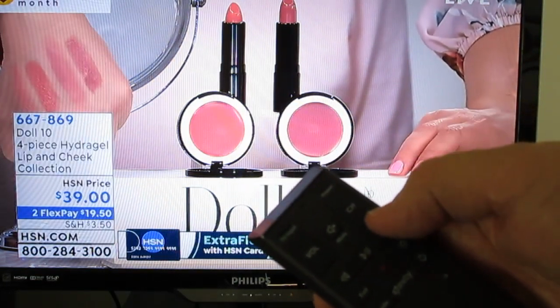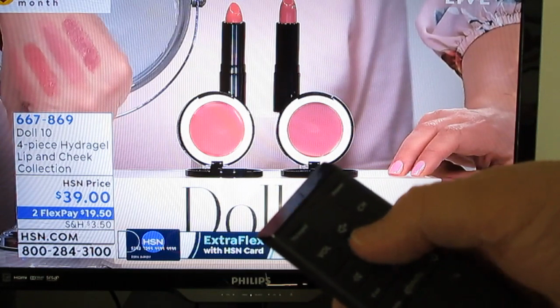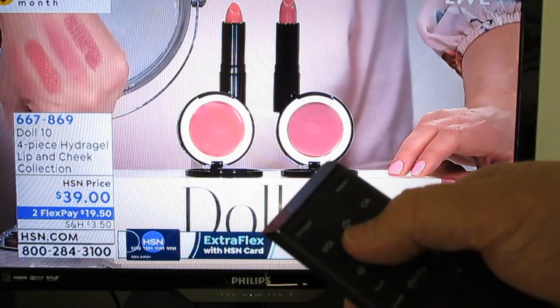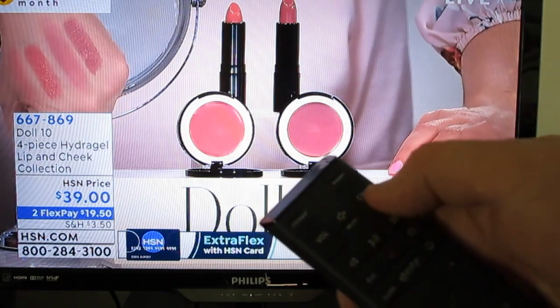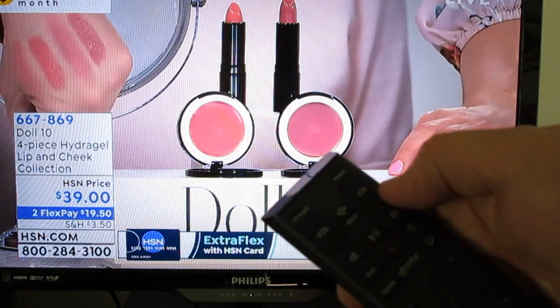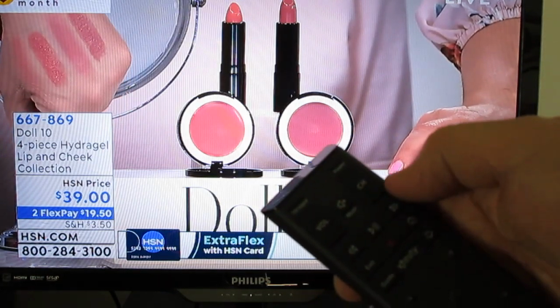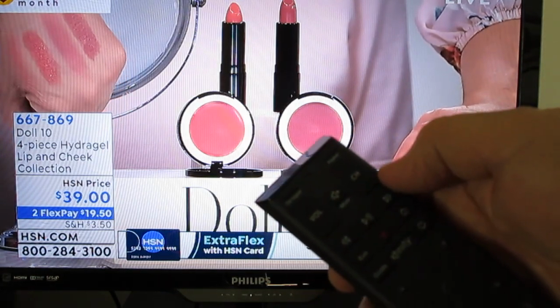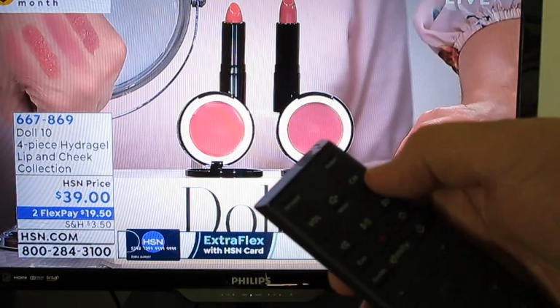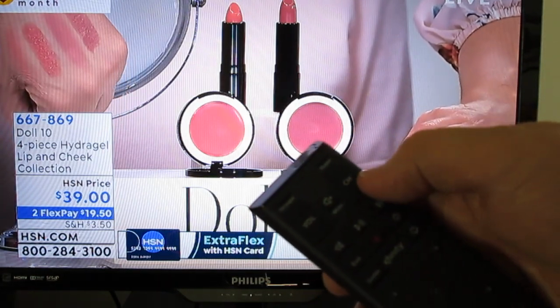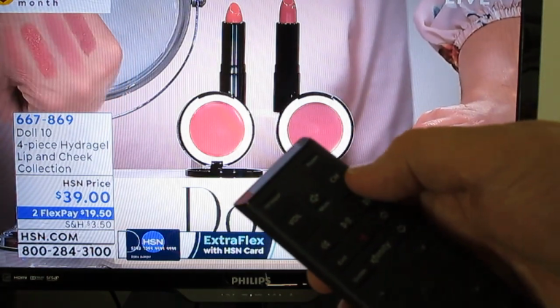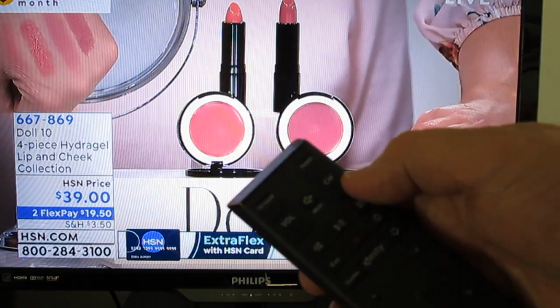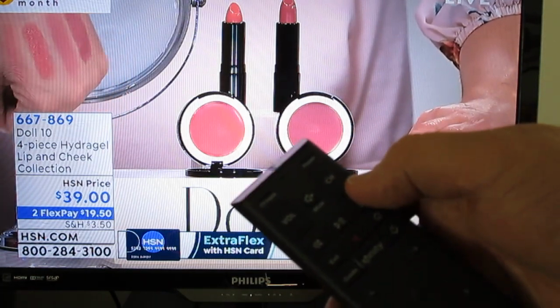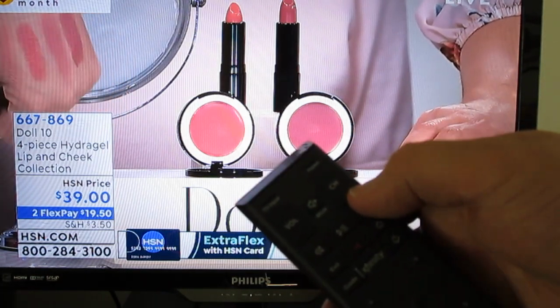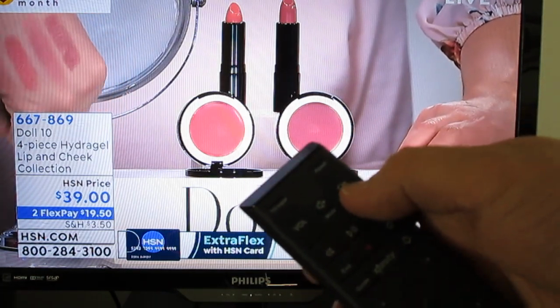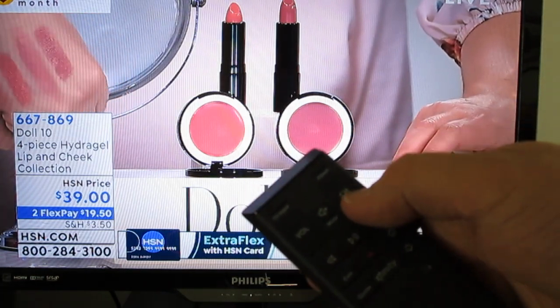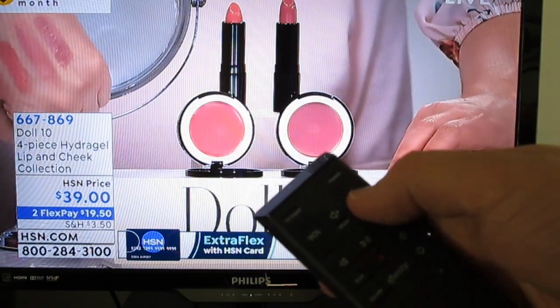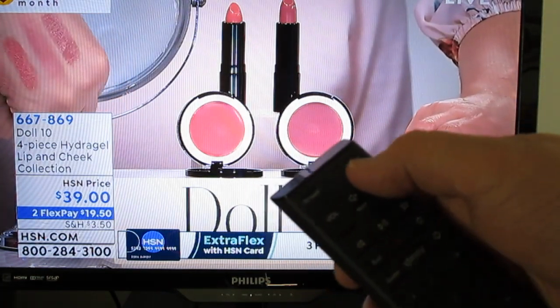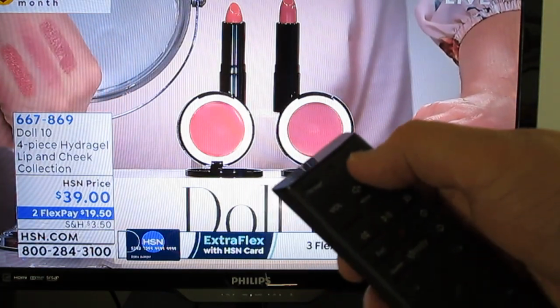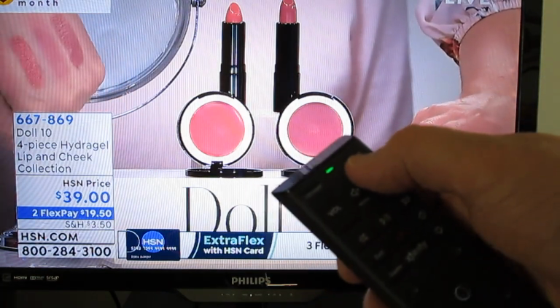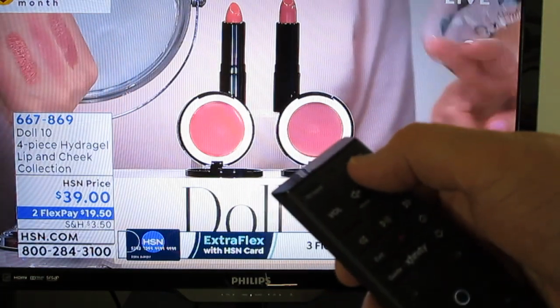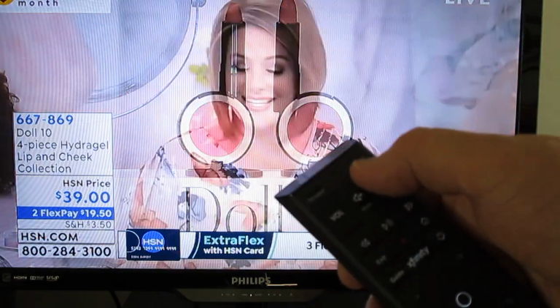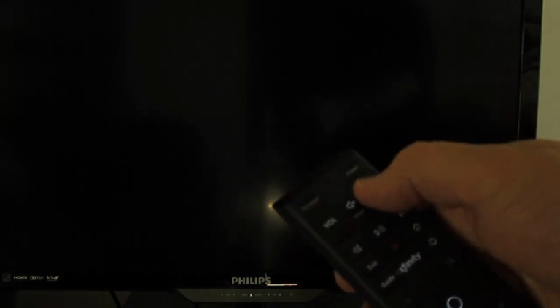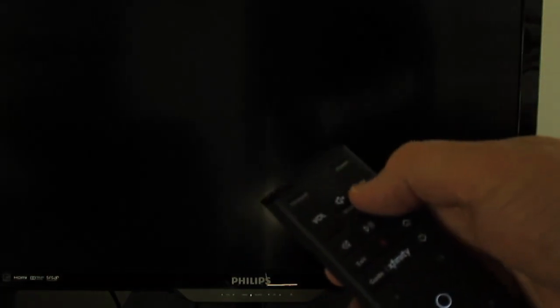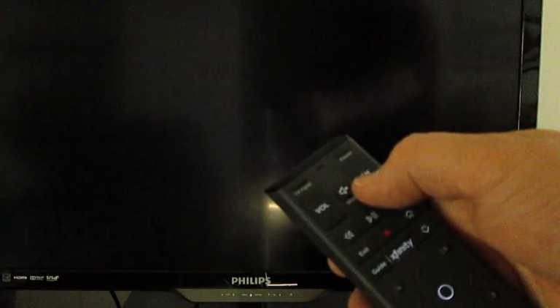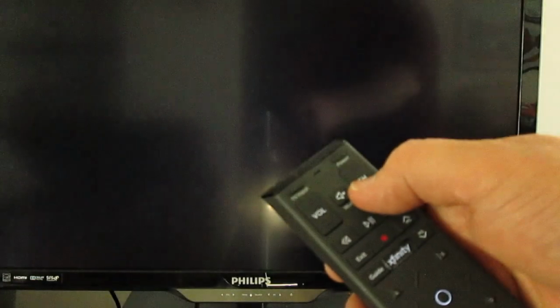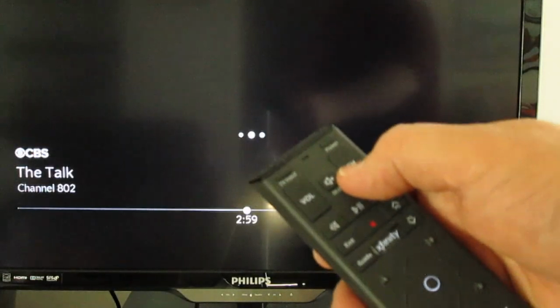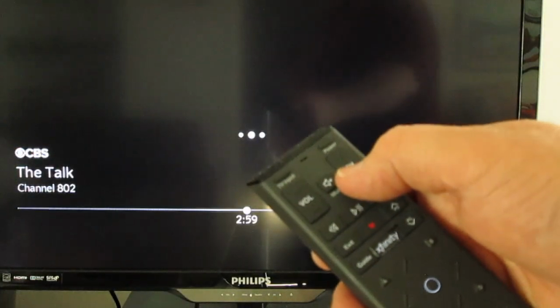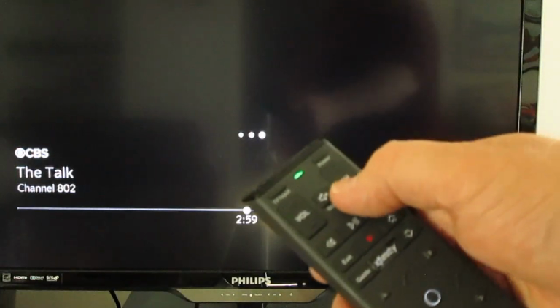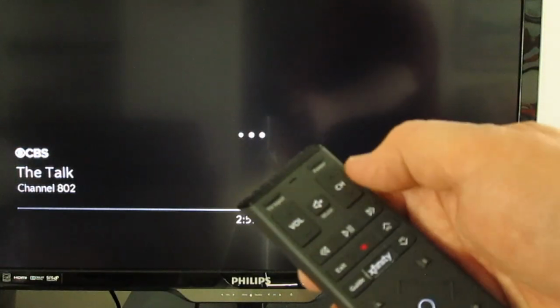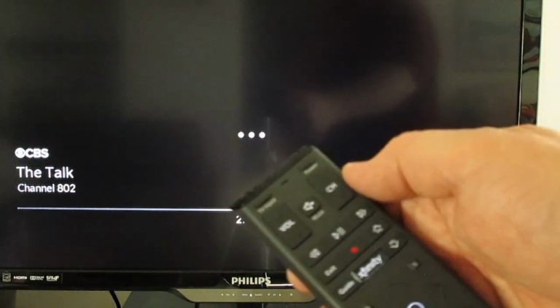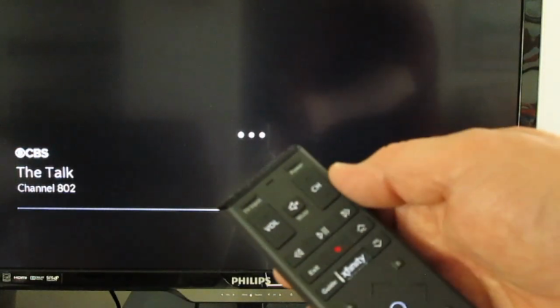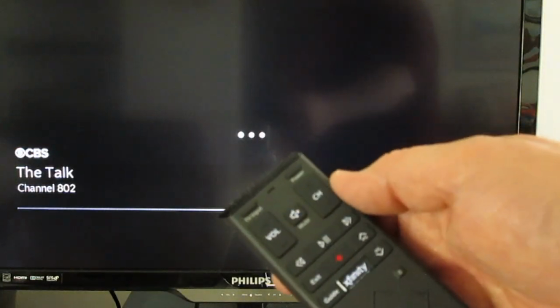To the right of the mute button is the channel button. It's CH for channel, with an up arrow to change the channel up and a down arrow to change the channel down.